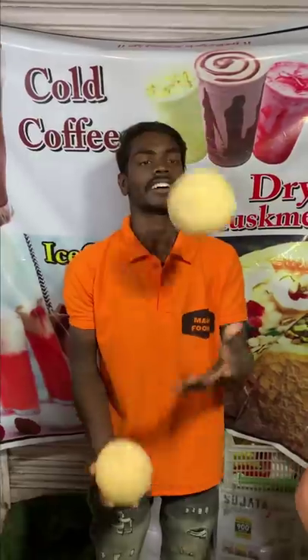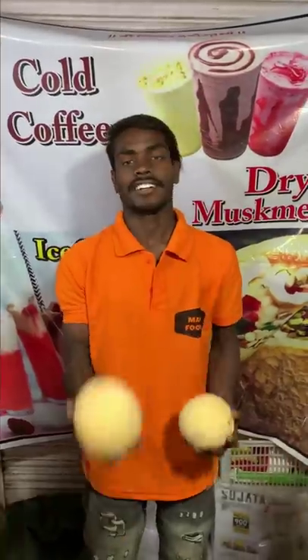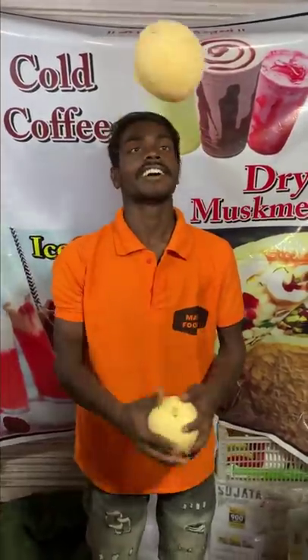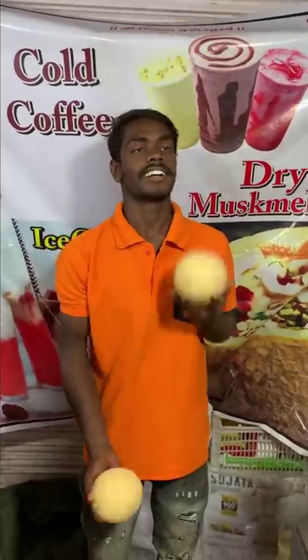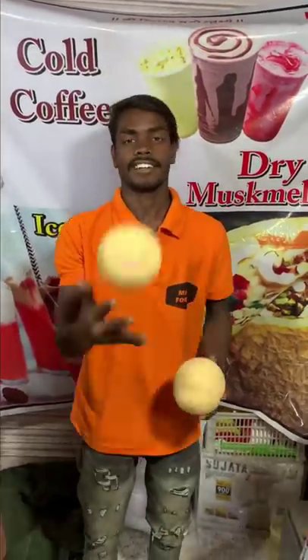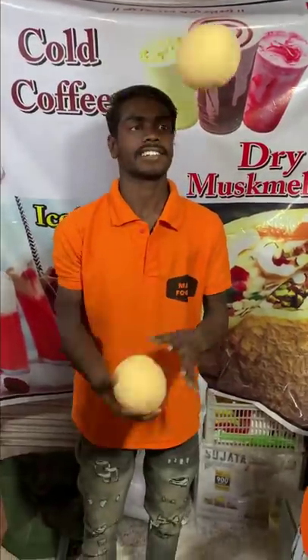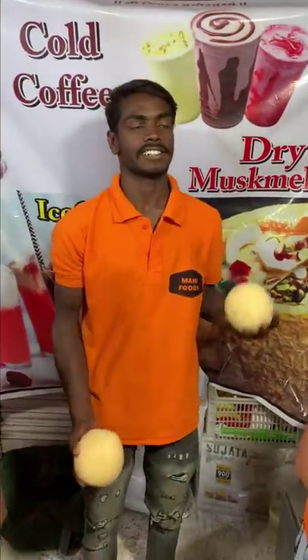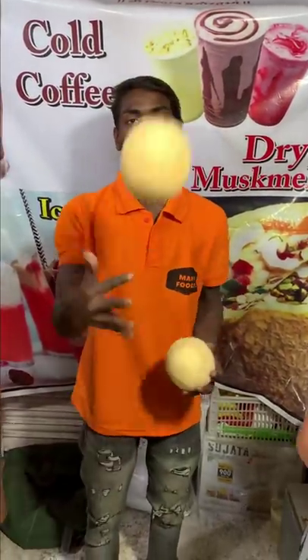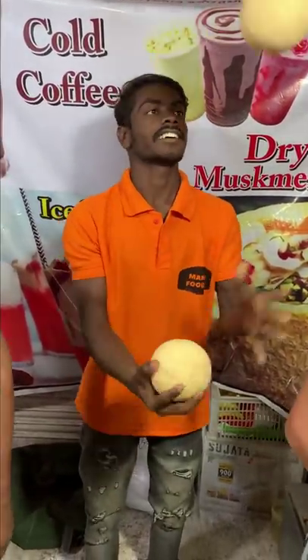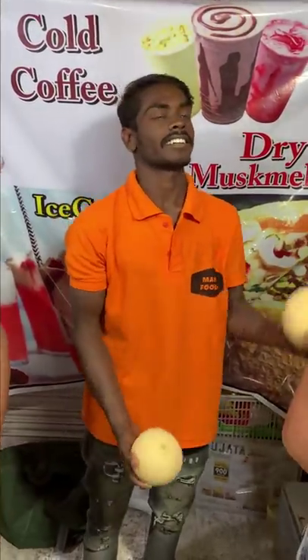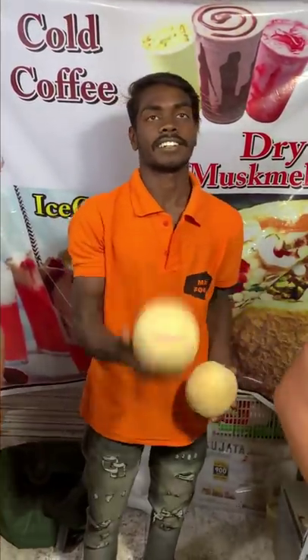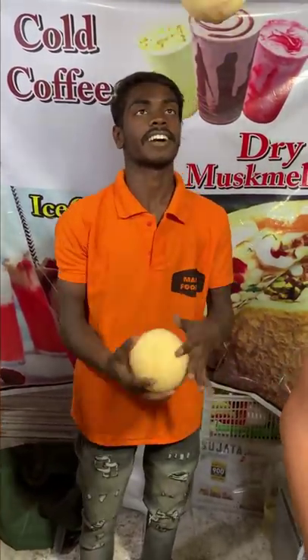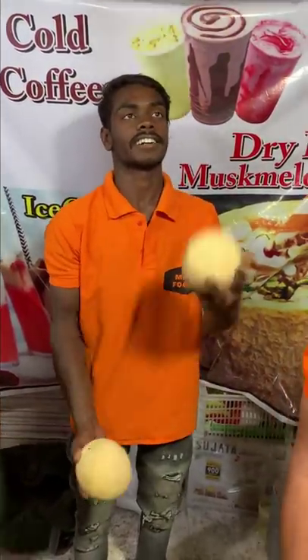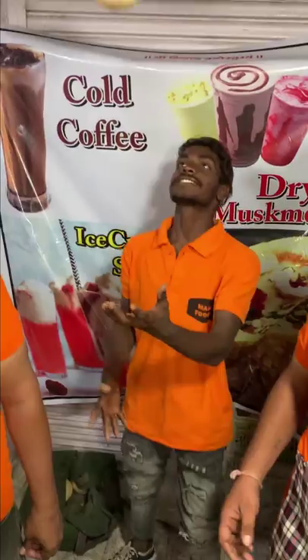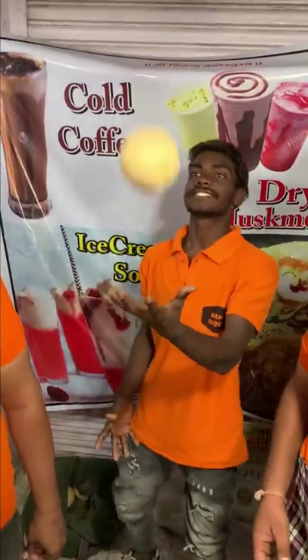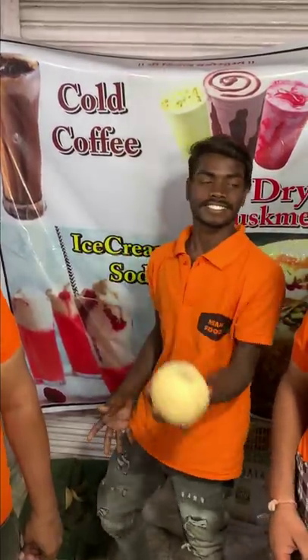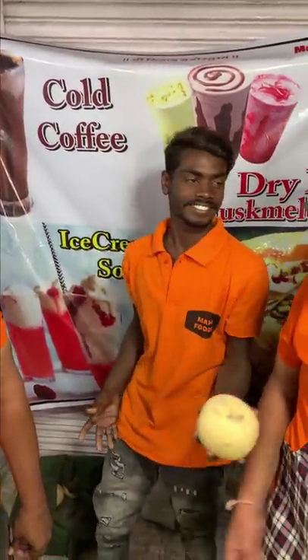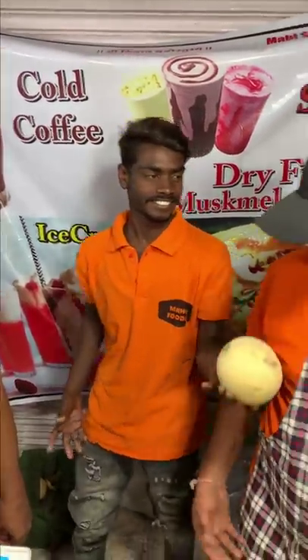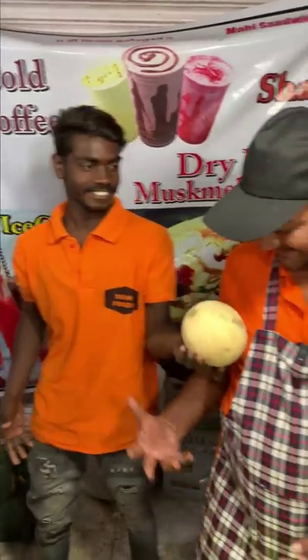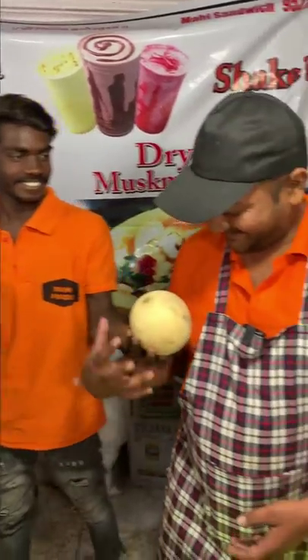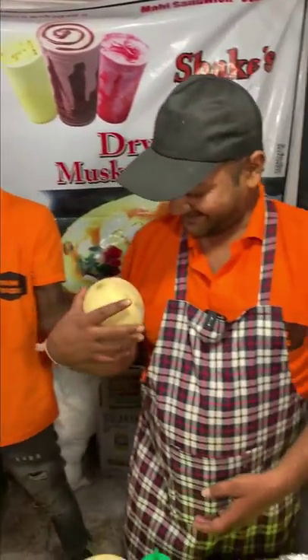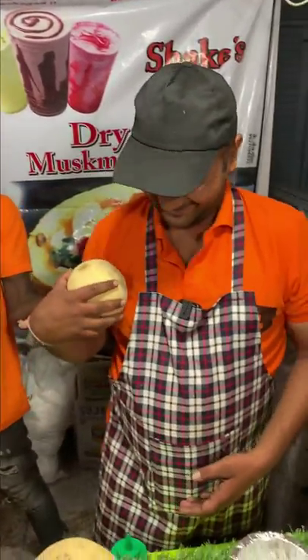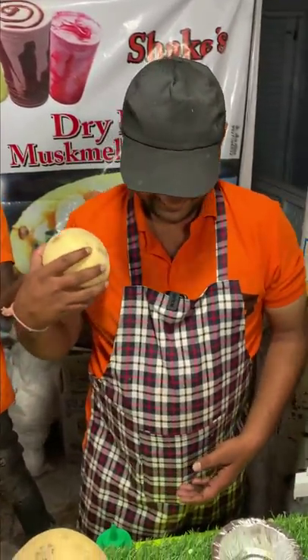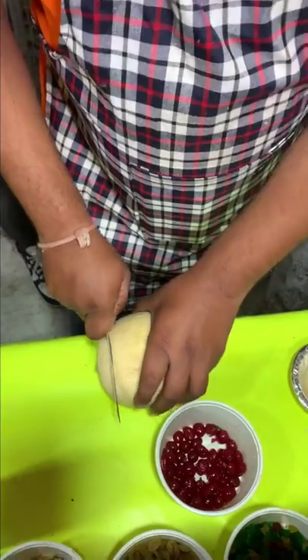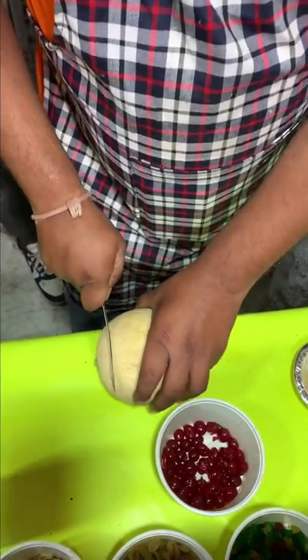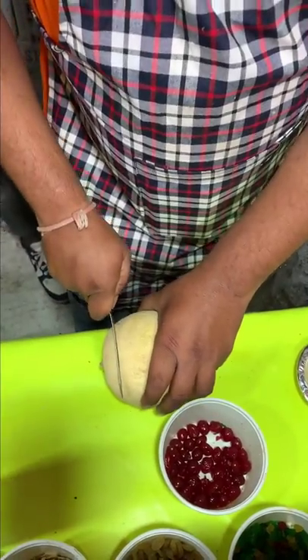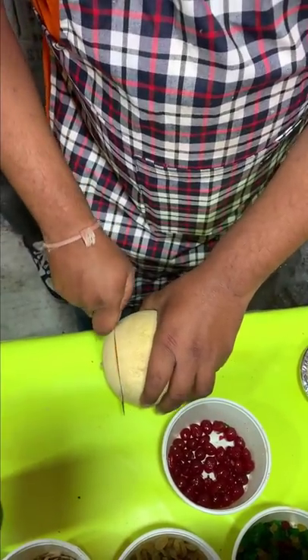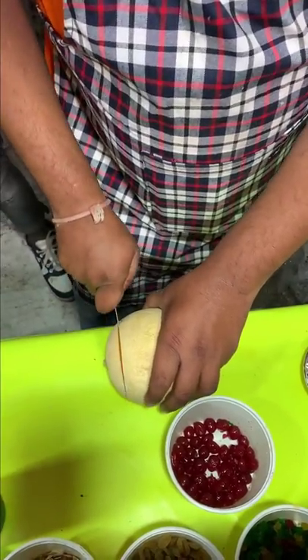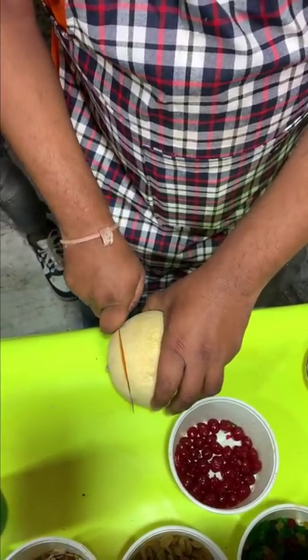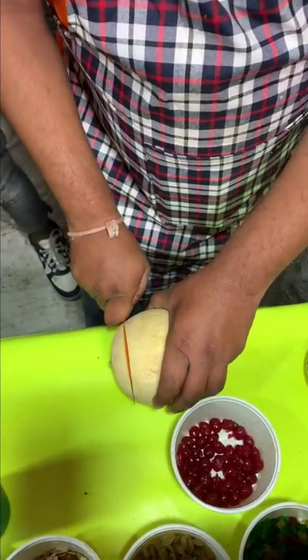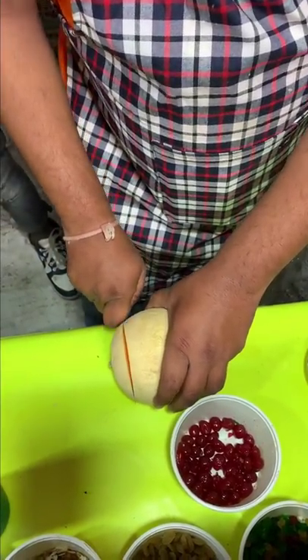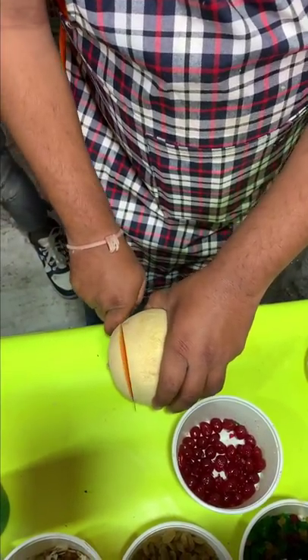This is a special melon shake here. This is a lot of fun. First of all, you have to cut the melon.